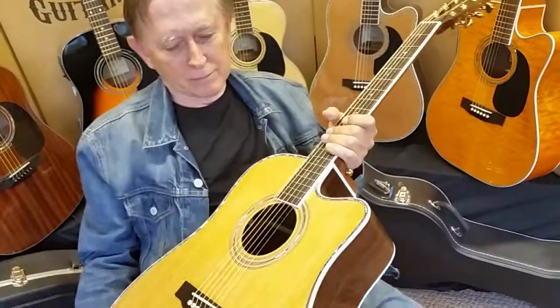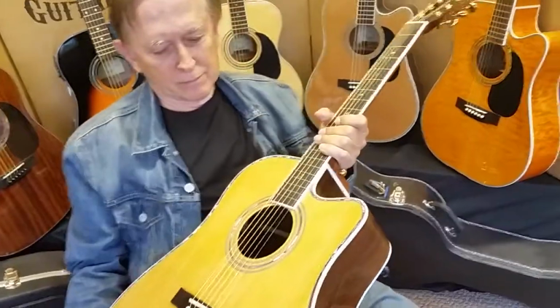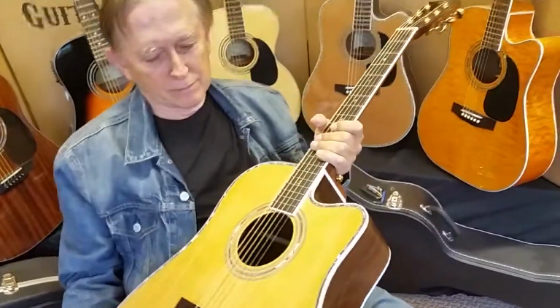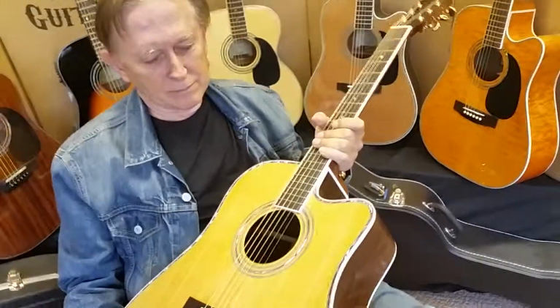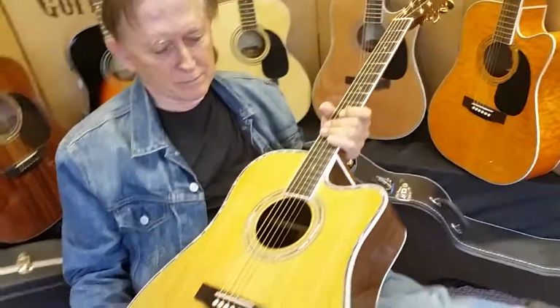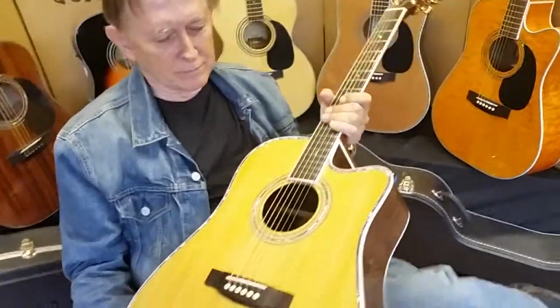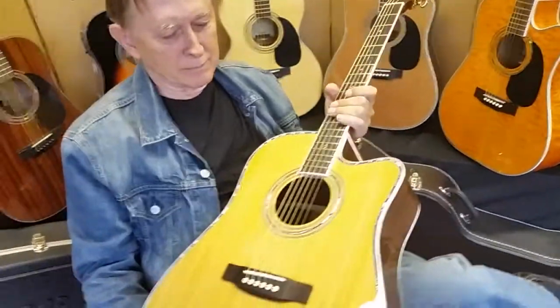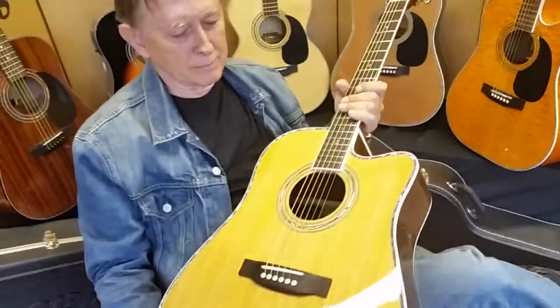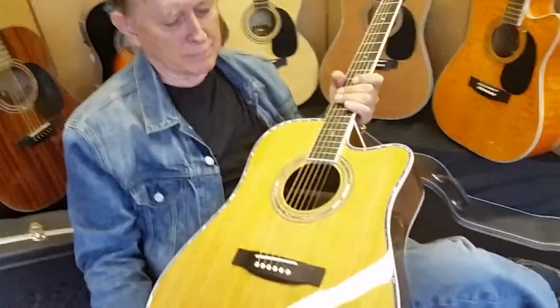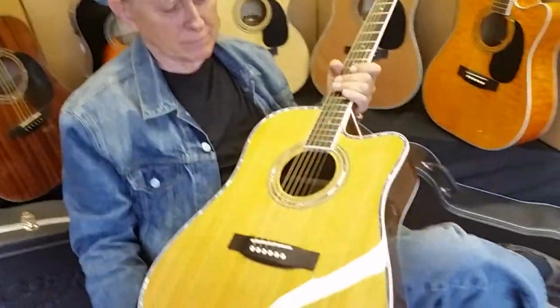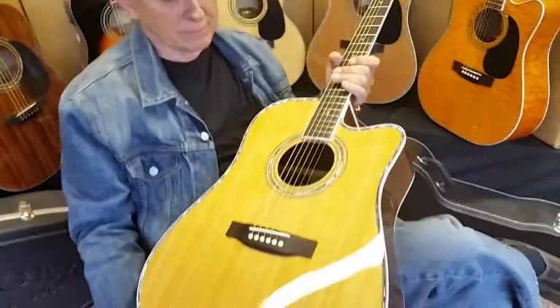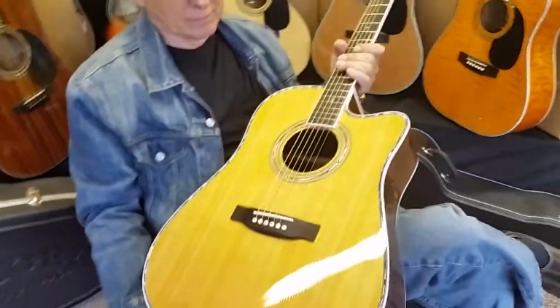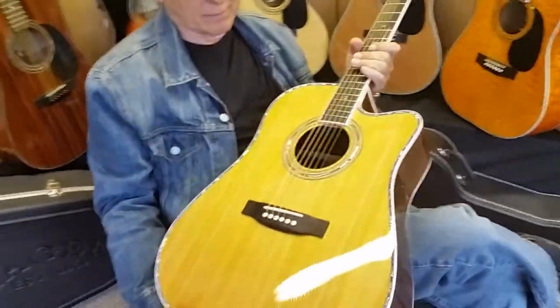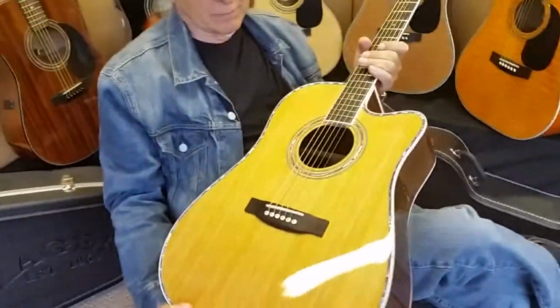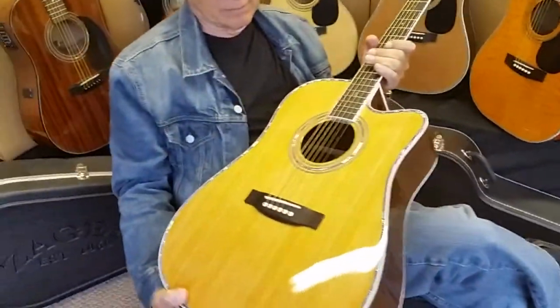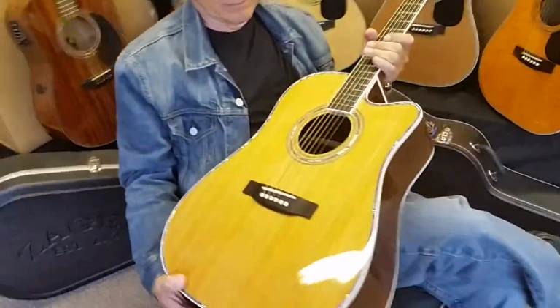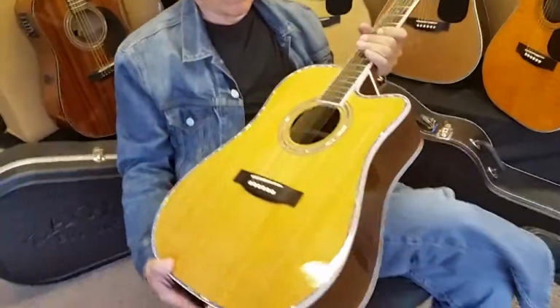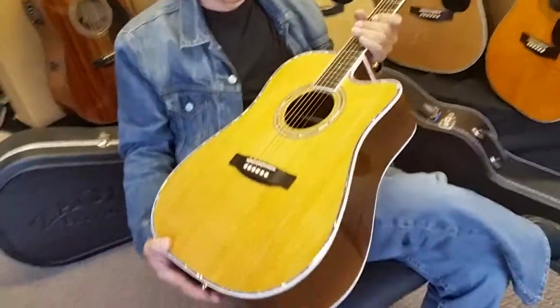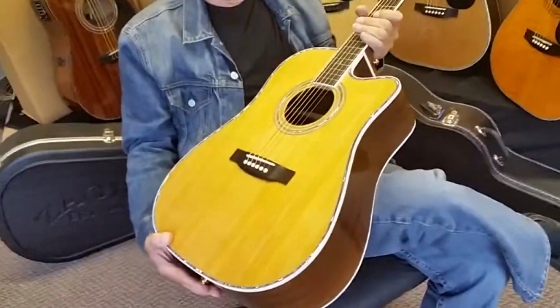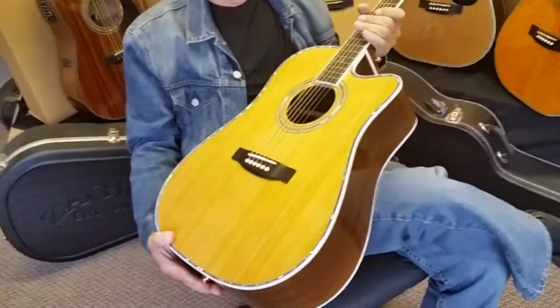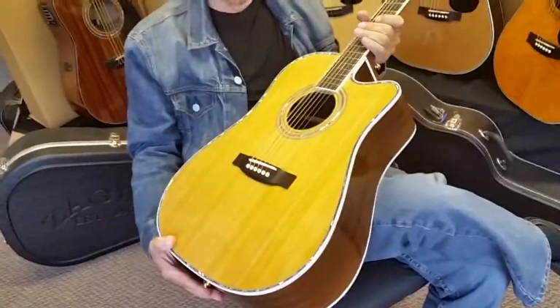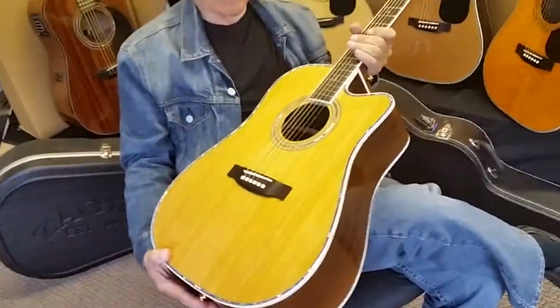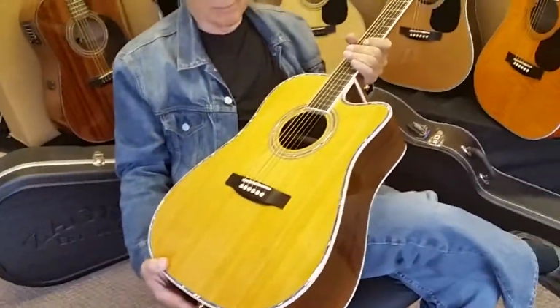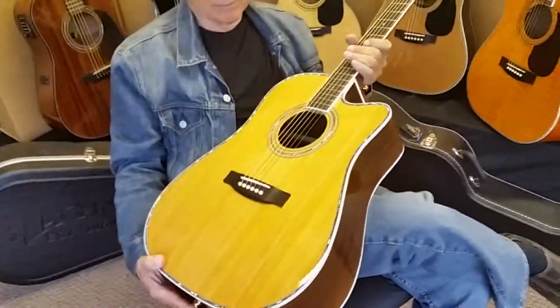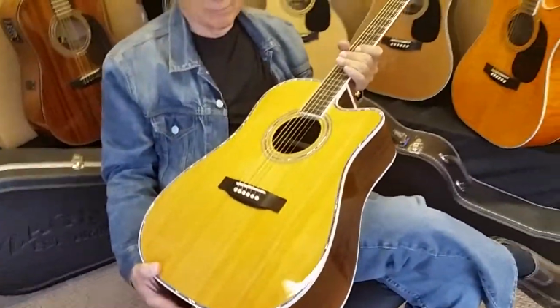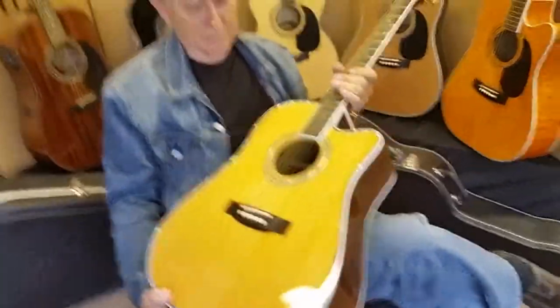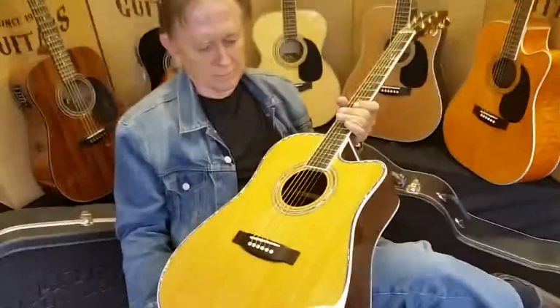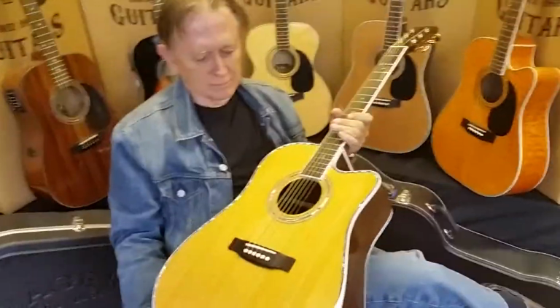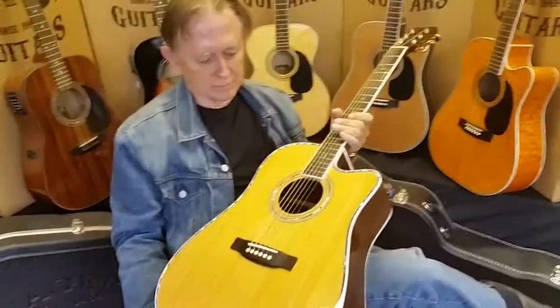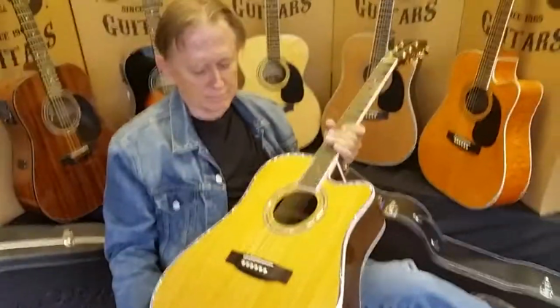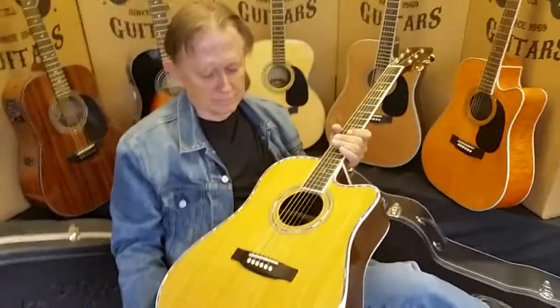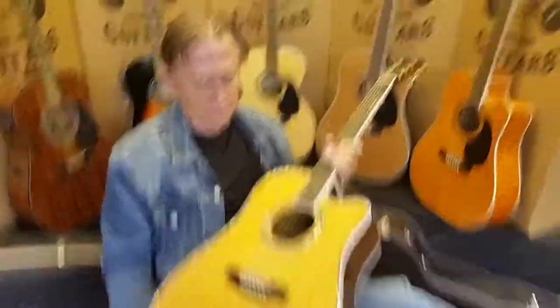We're going to go on to the ZAD 900 CE next, so we'll see you on that video. Take care, folks.